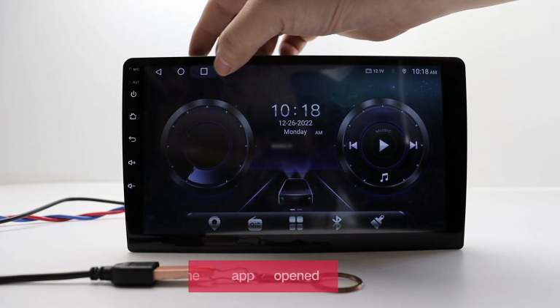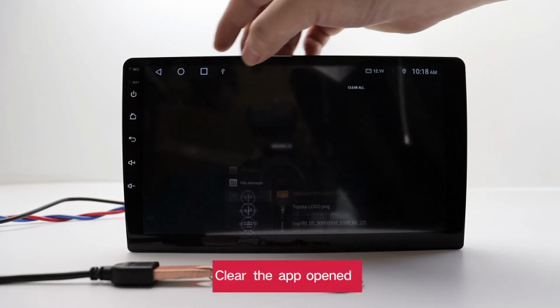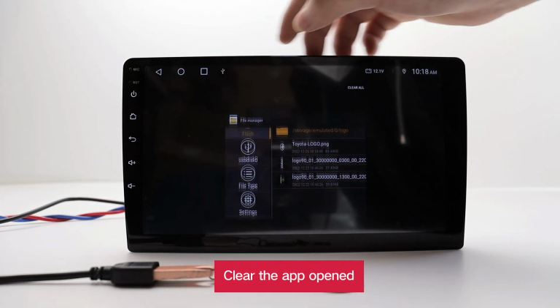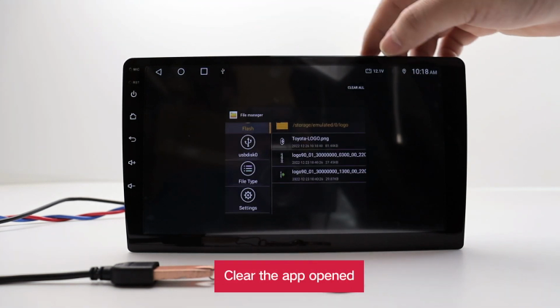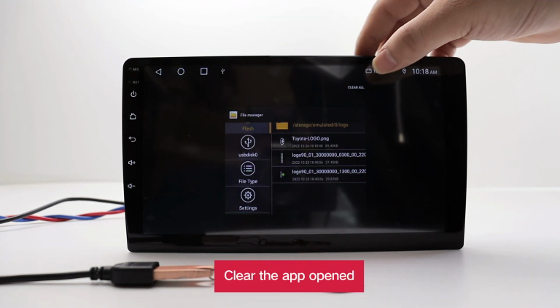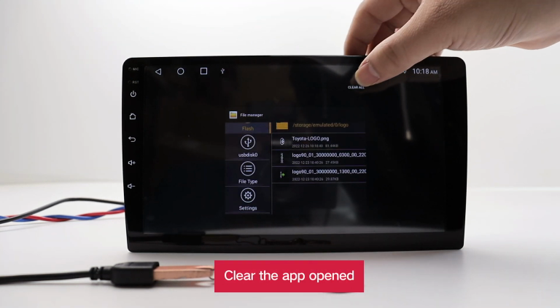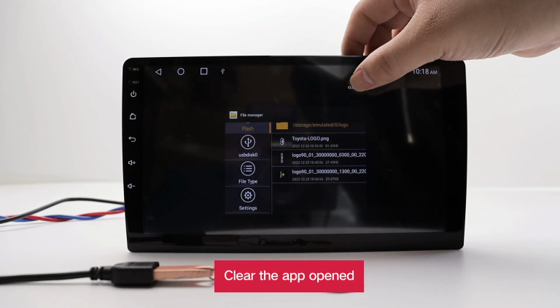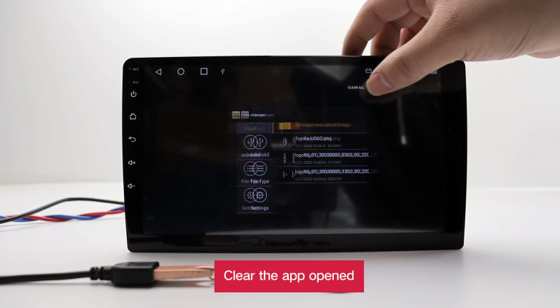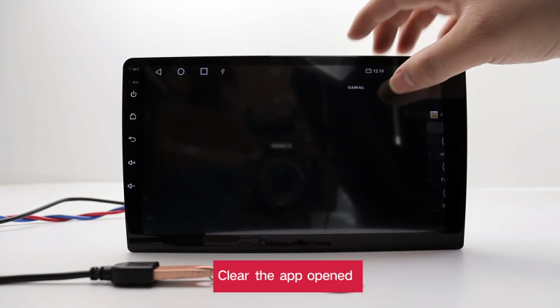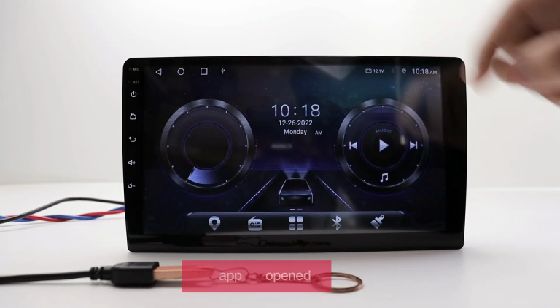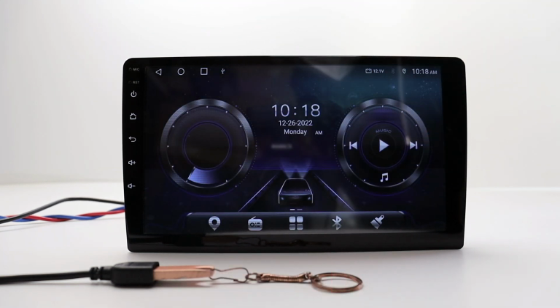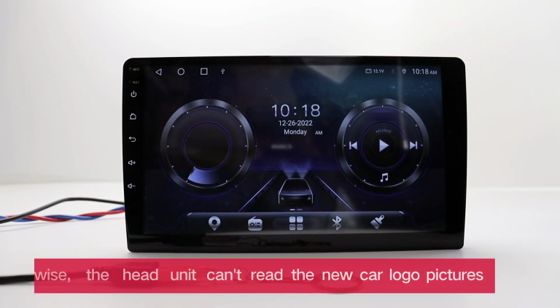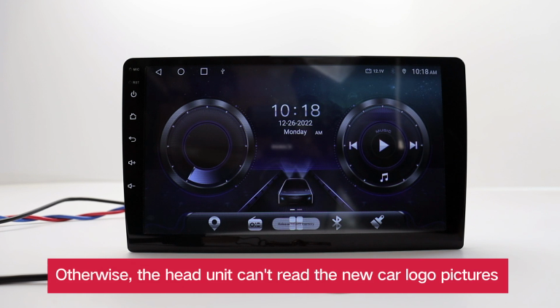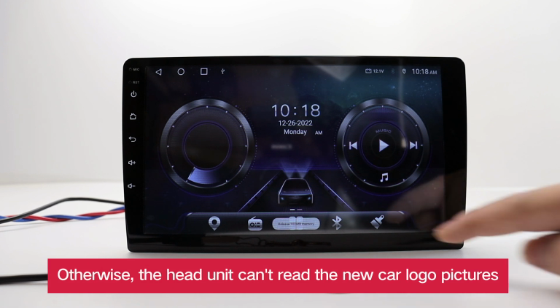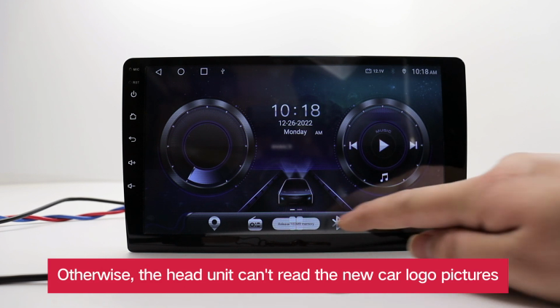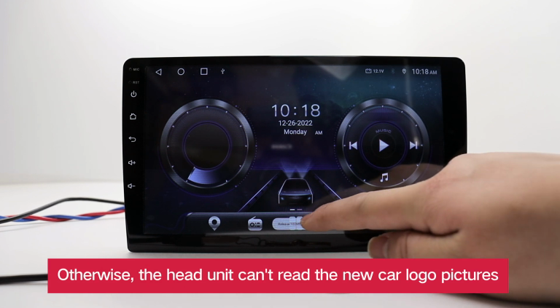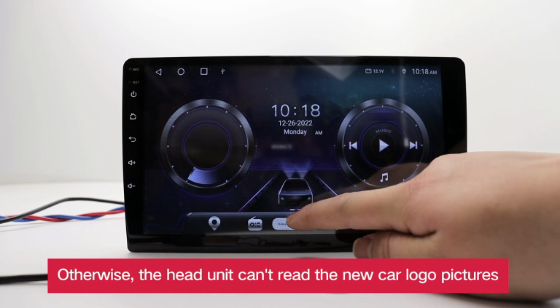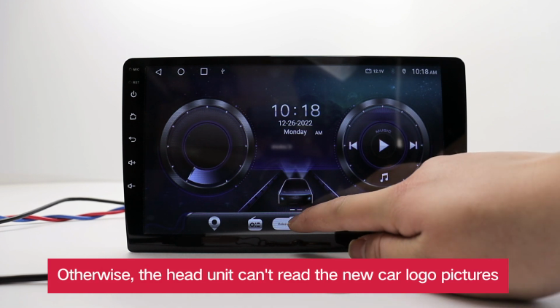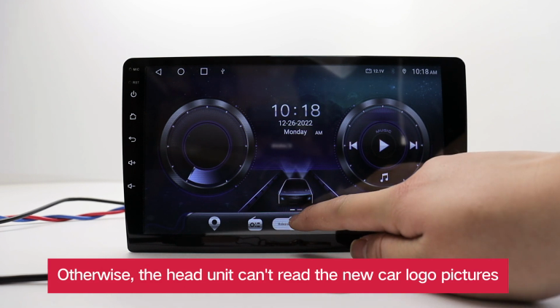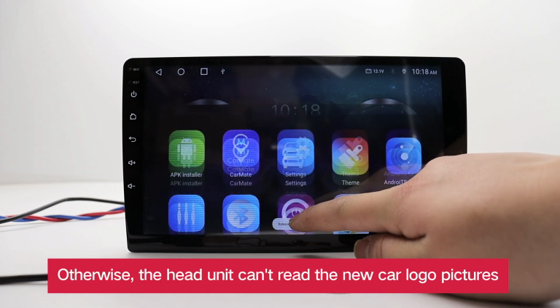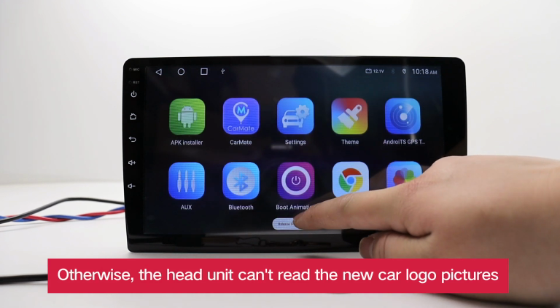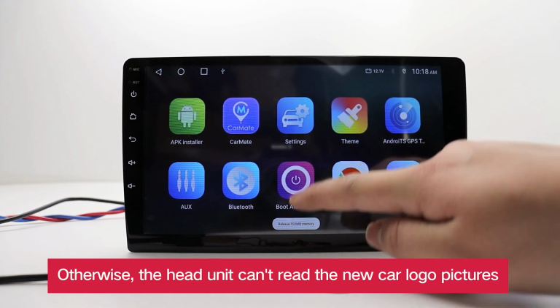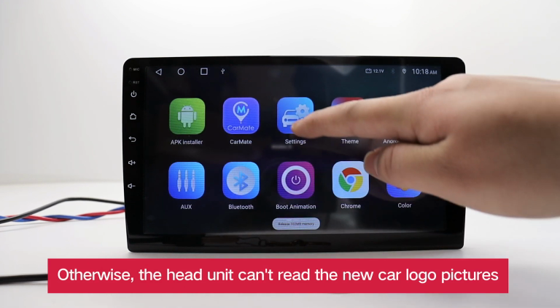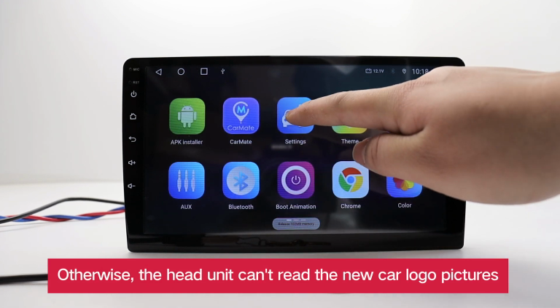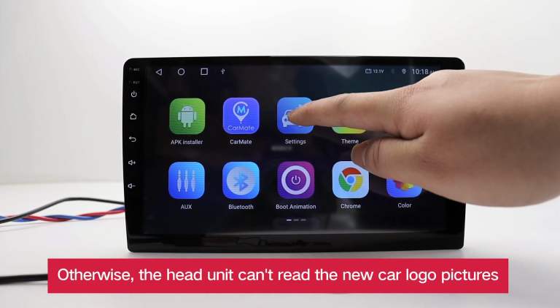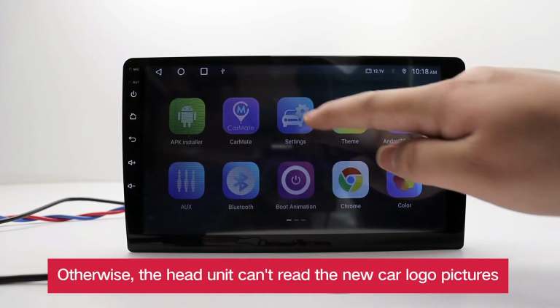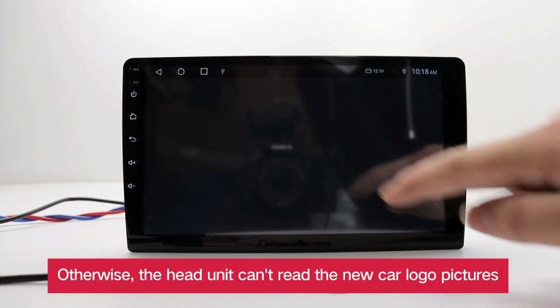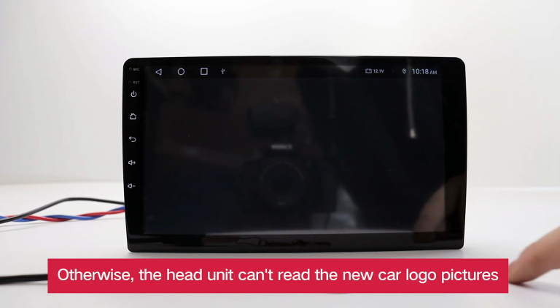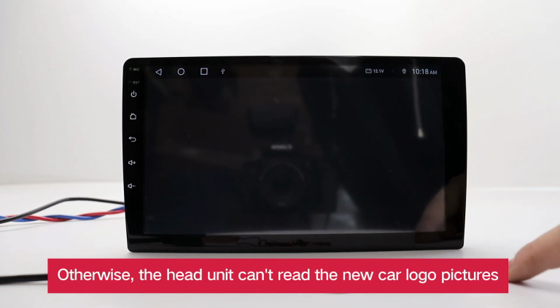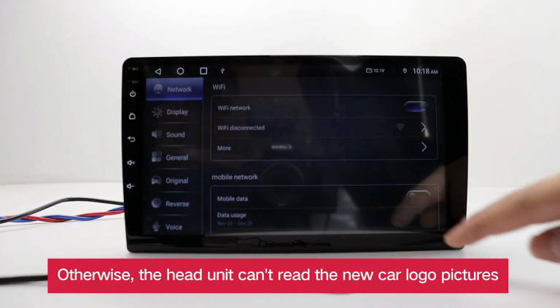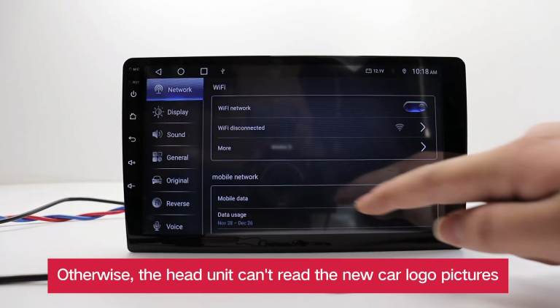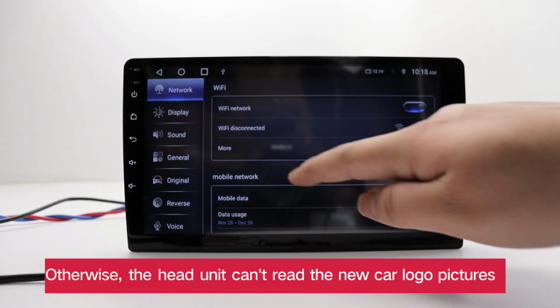Clear the apps opened. Otherwise, the head unit can't read the new car logo pictures.